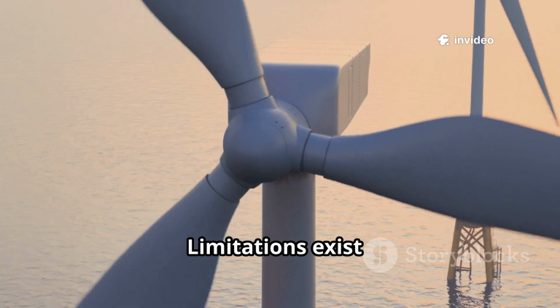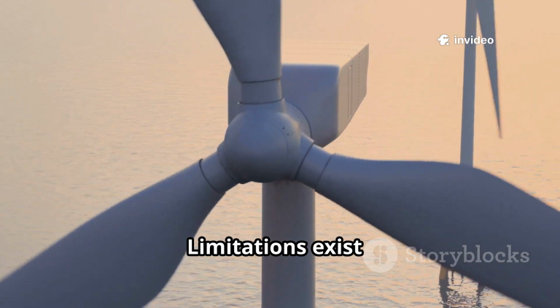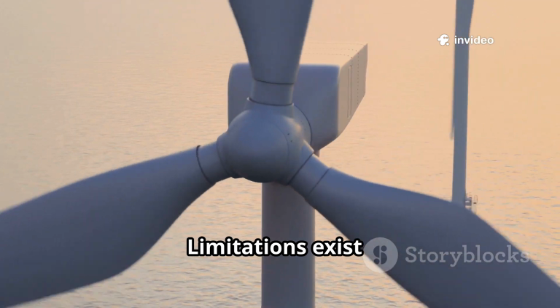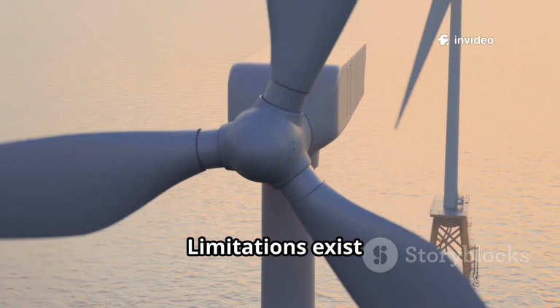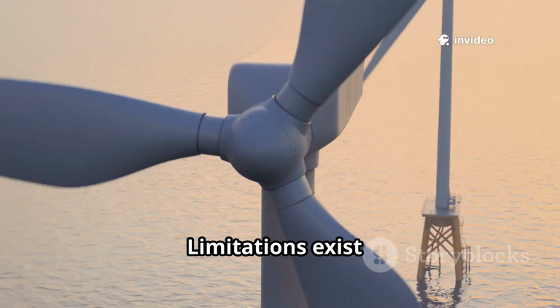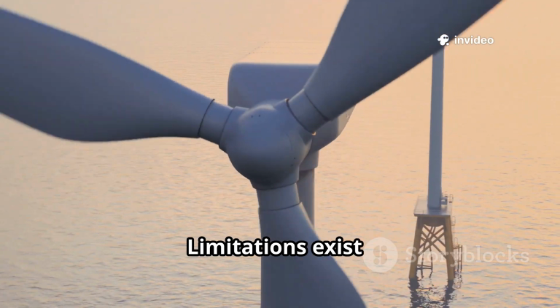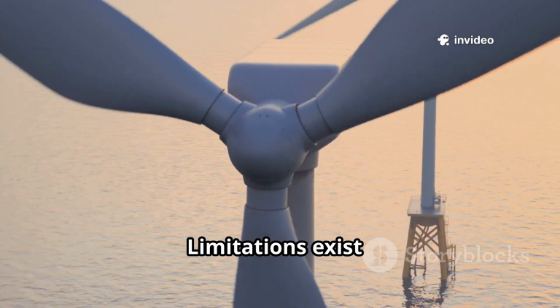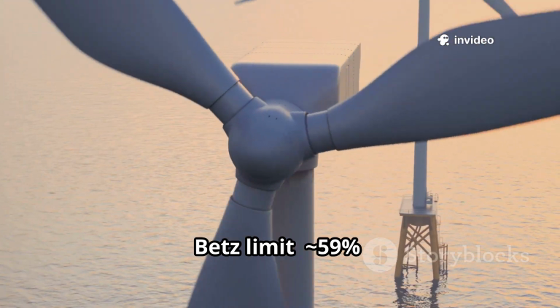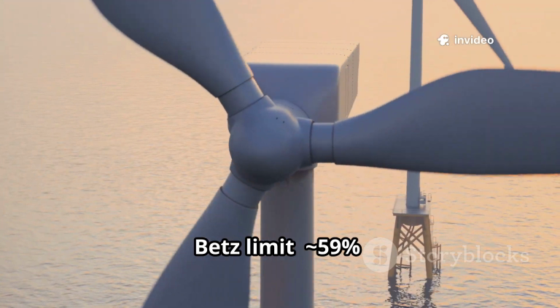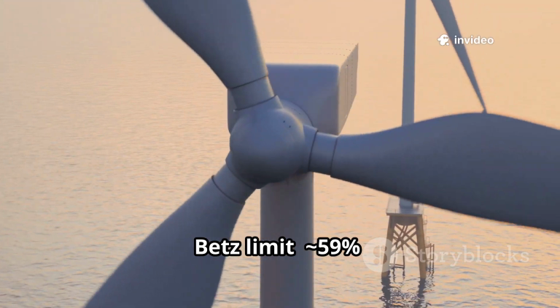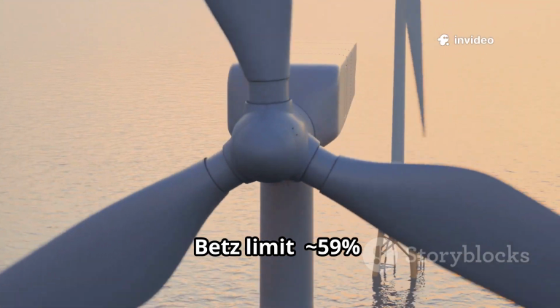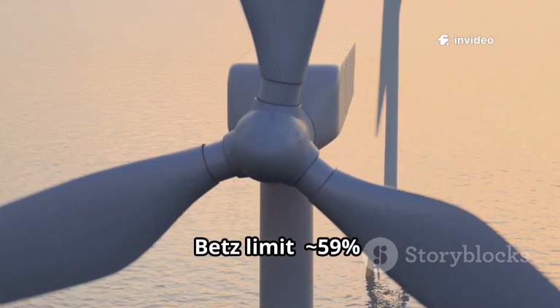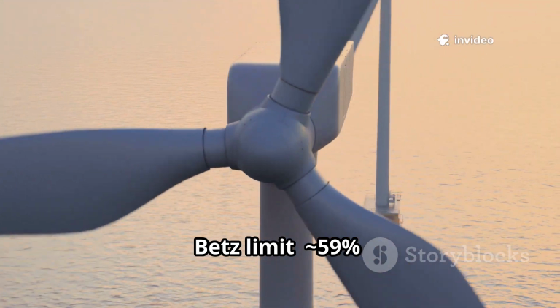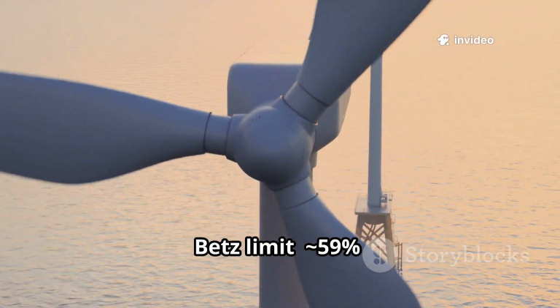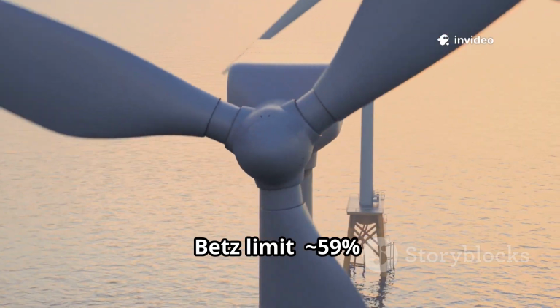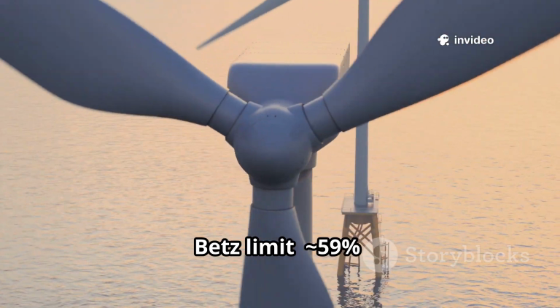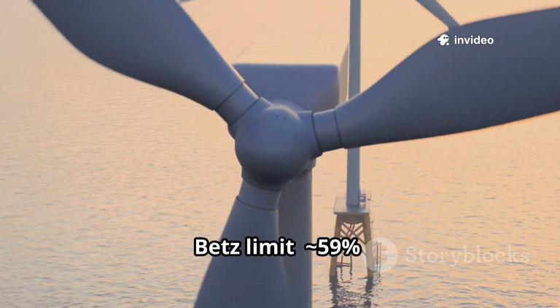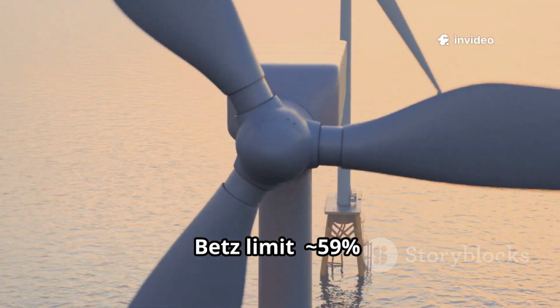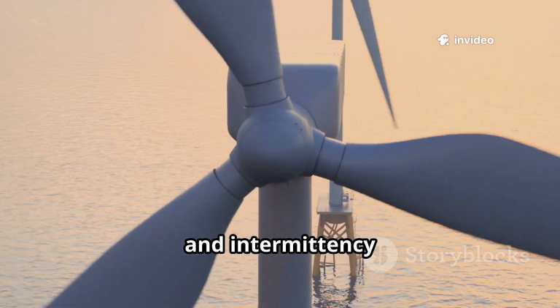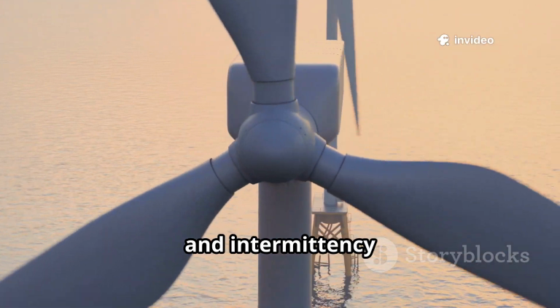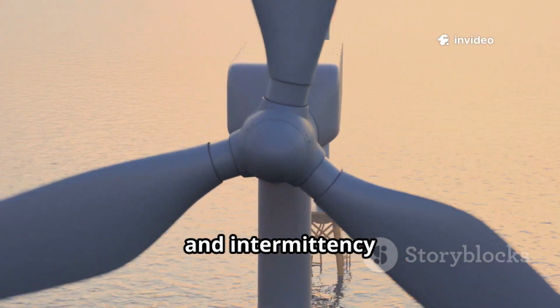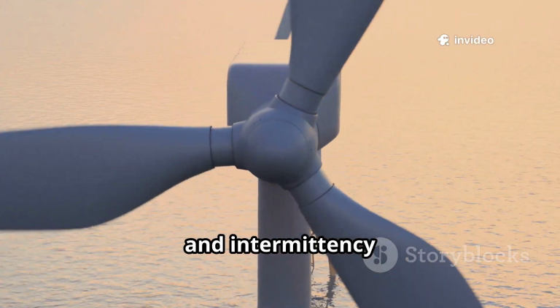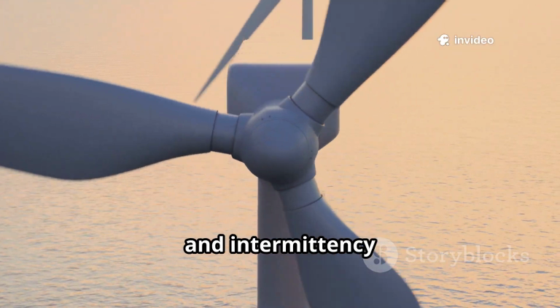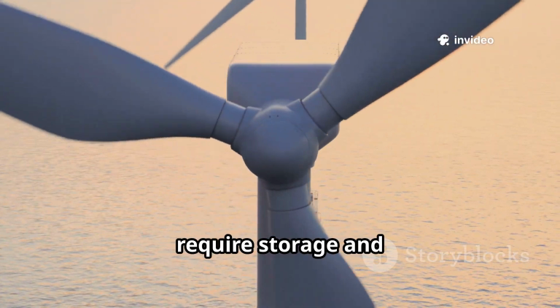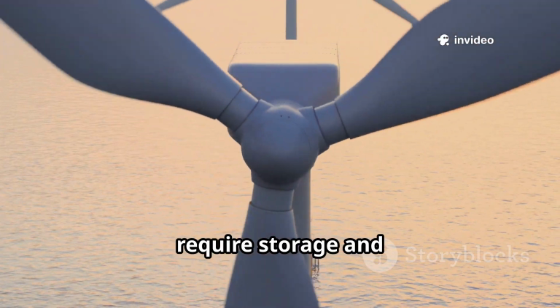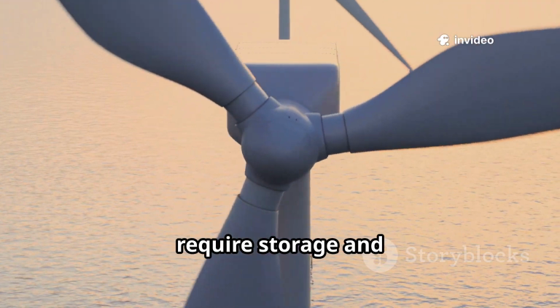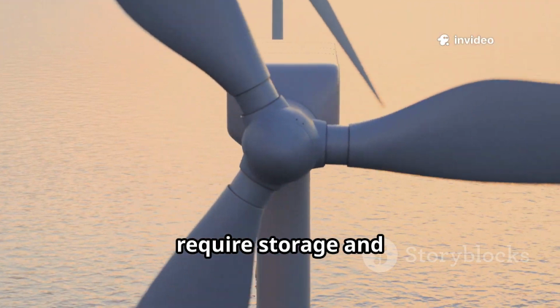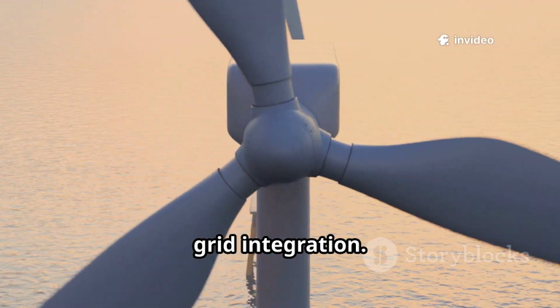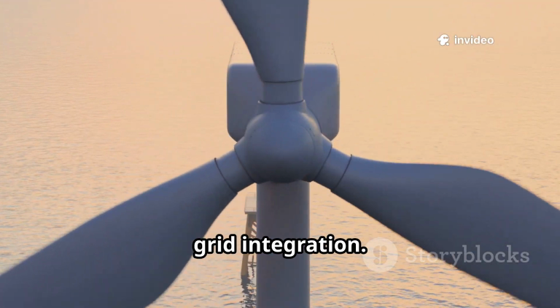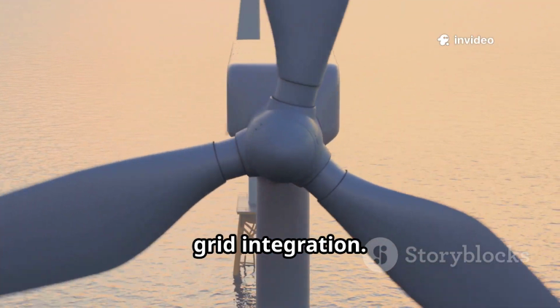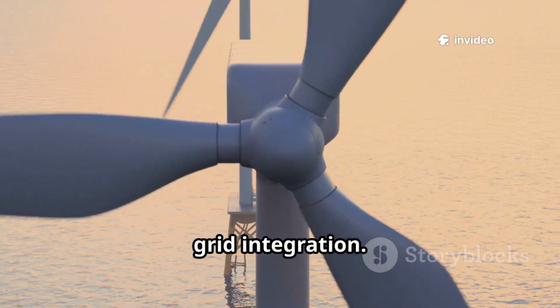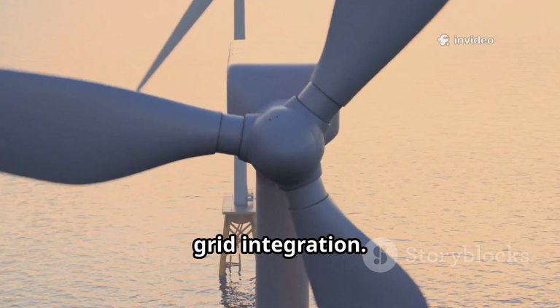Limitations exist. The Betz limit caps theoretical efficiency at approximately 59%, and intermittency requires storage and grid integration.